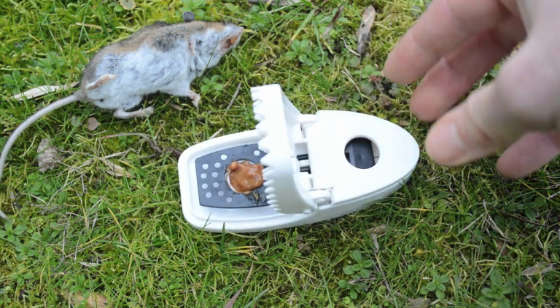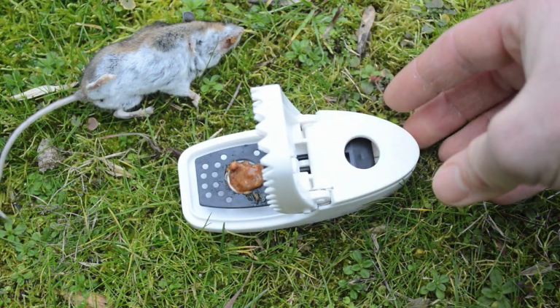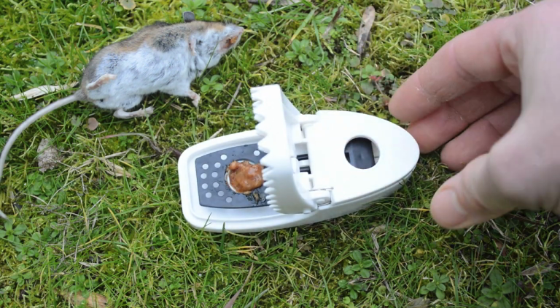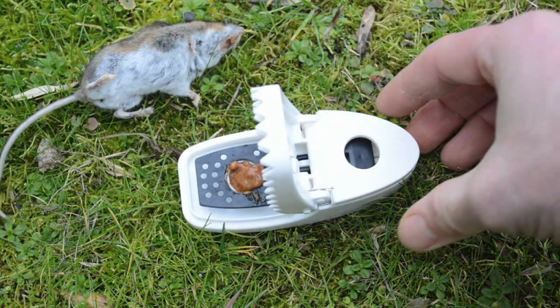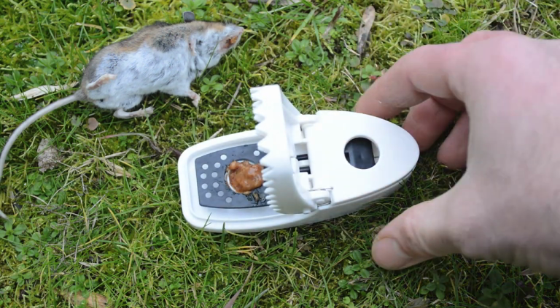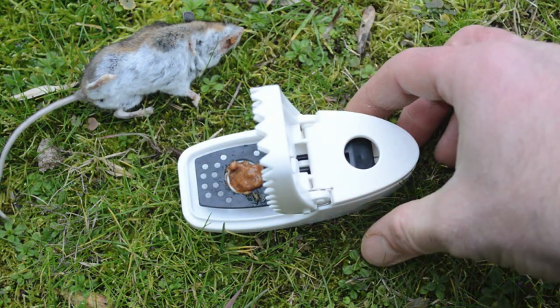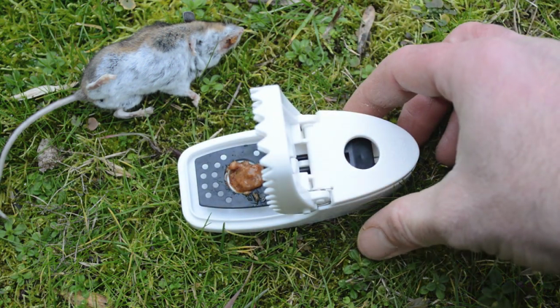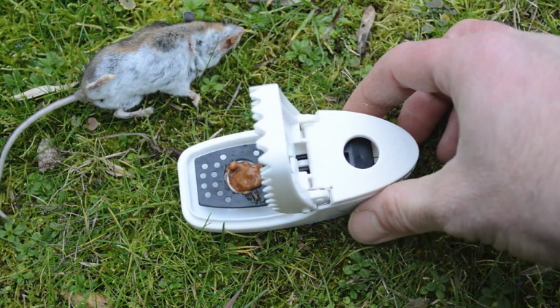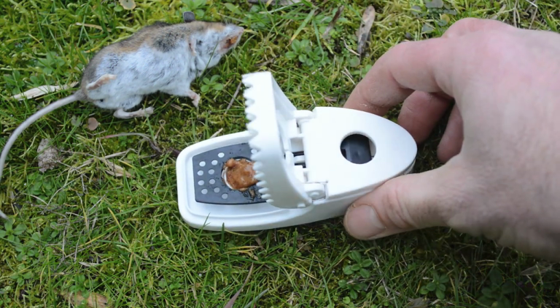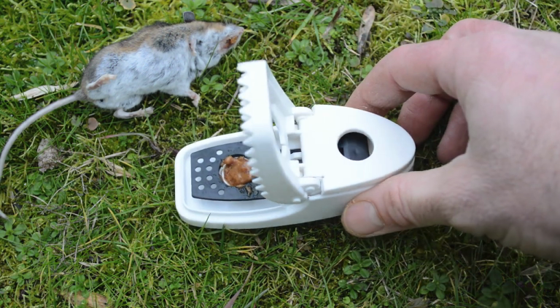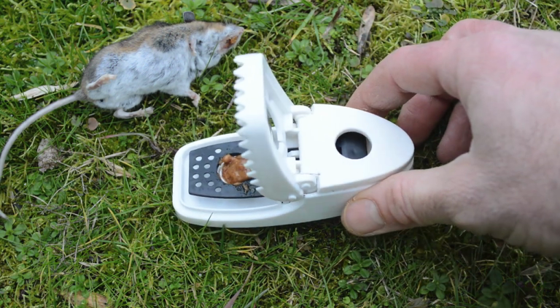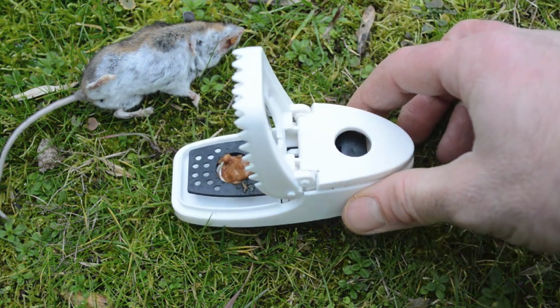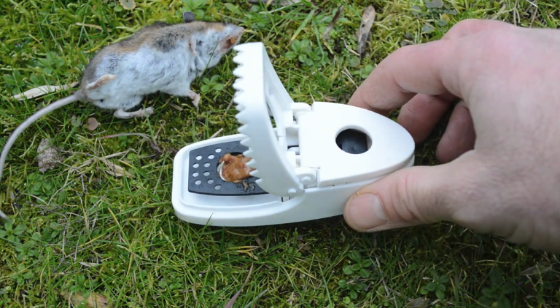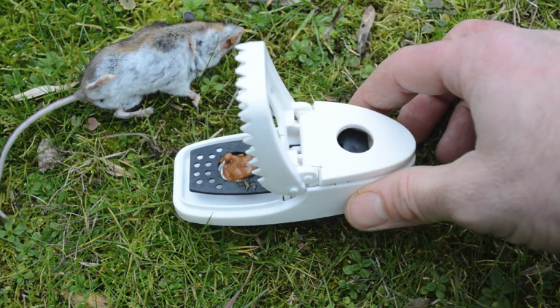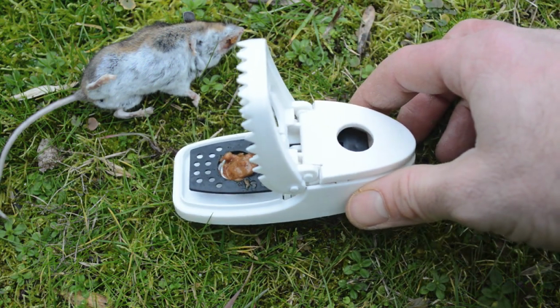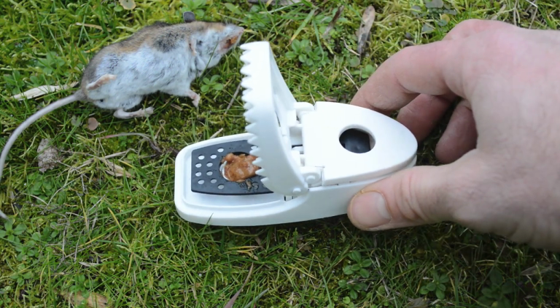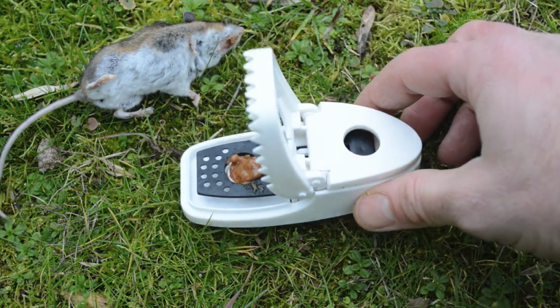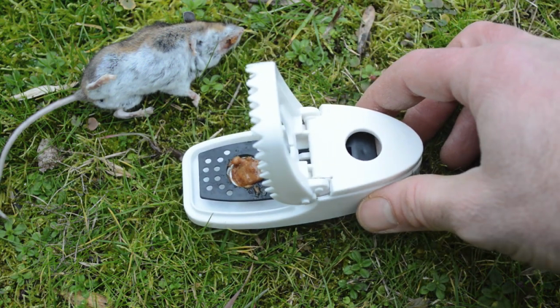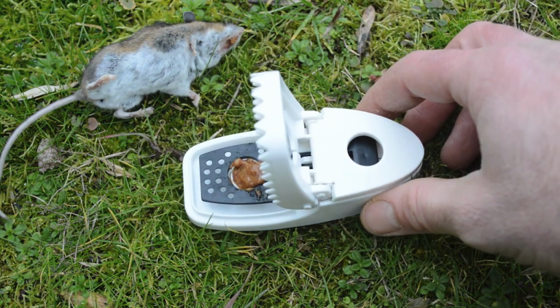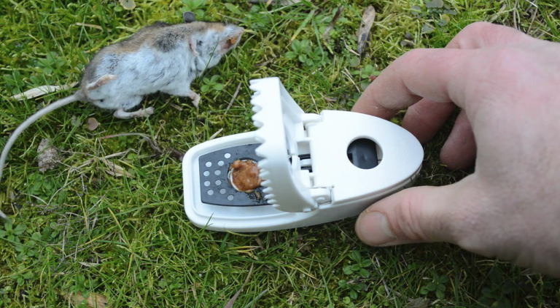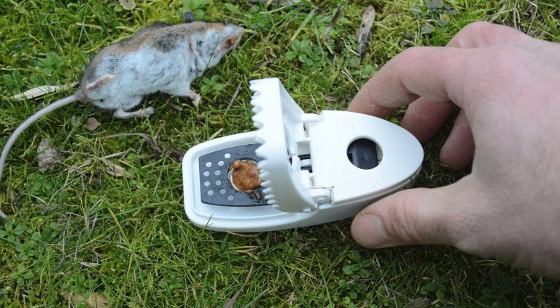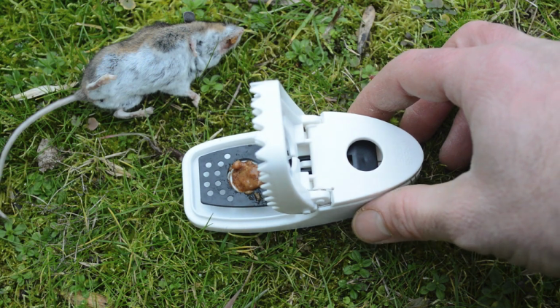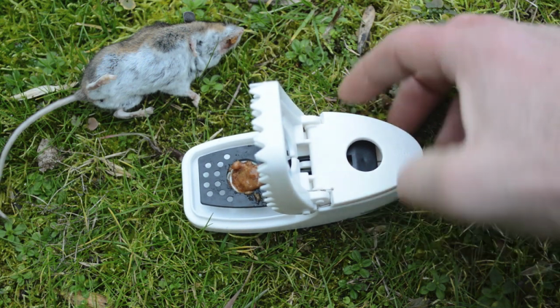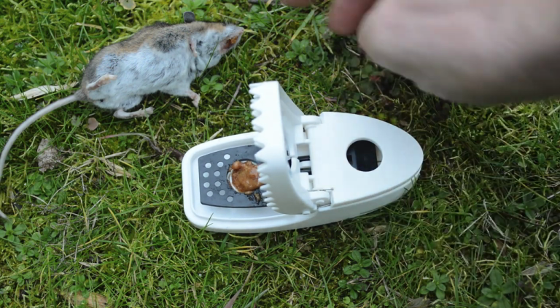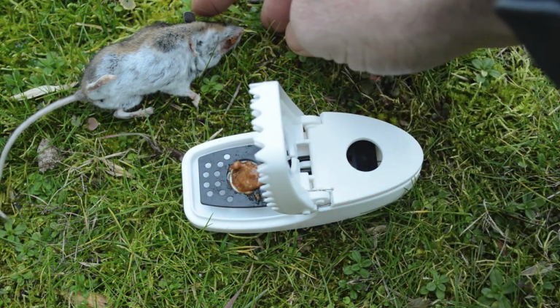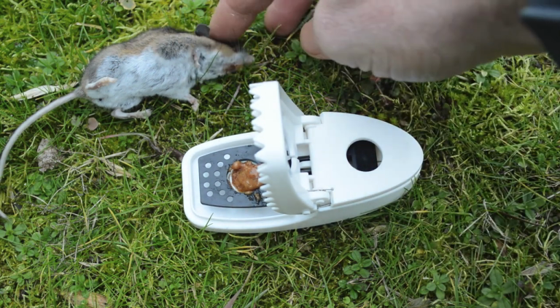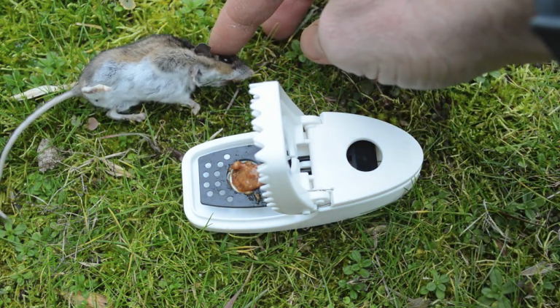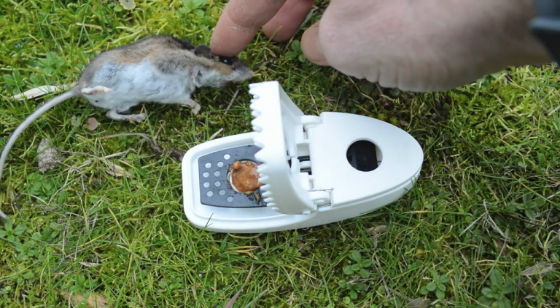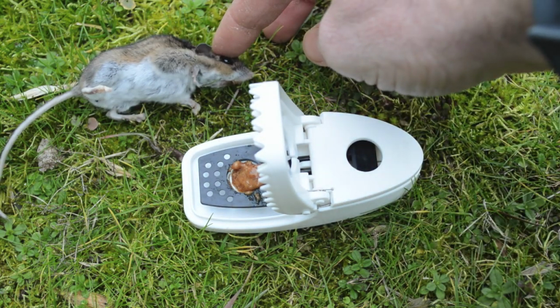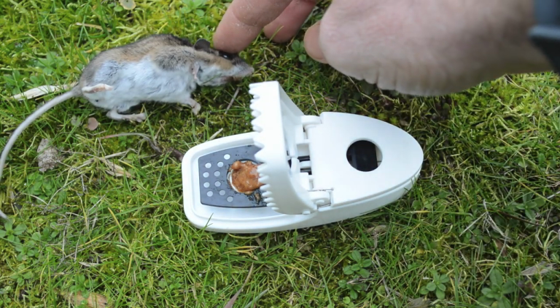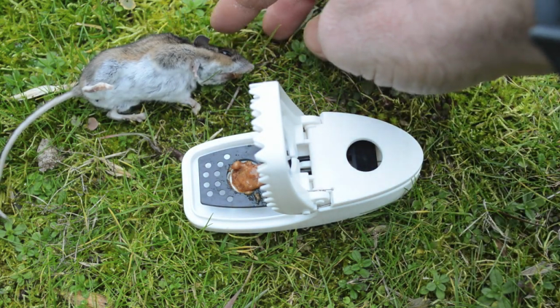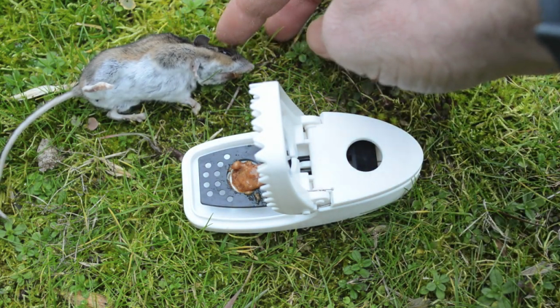Overall, a great trap — very easy to use and very effective at killing mice quickly.